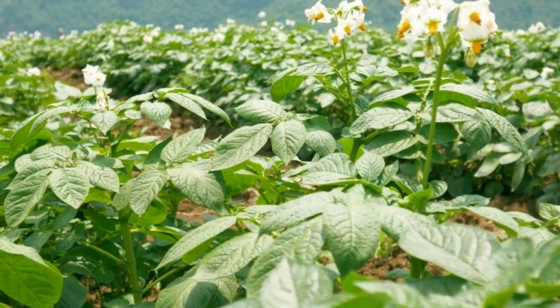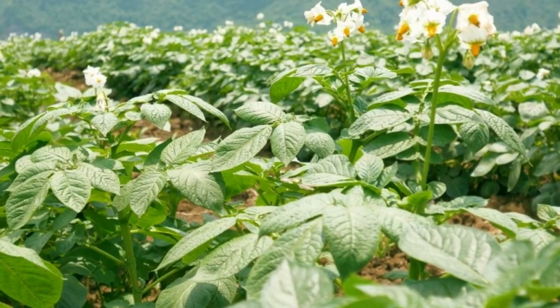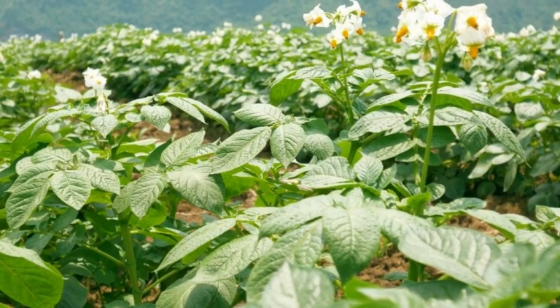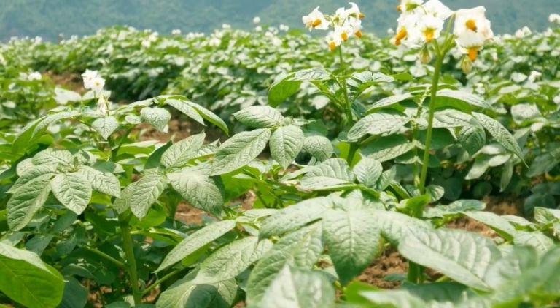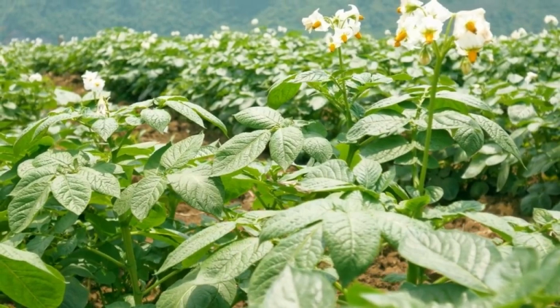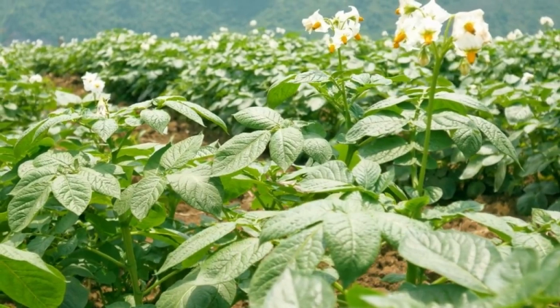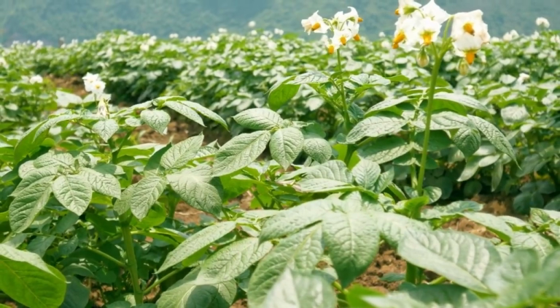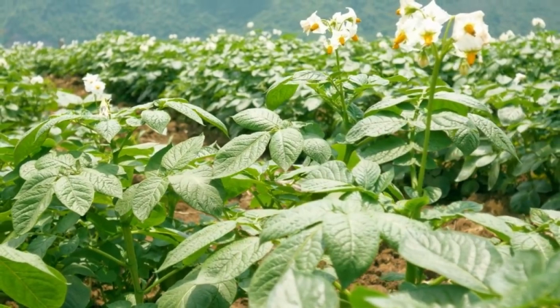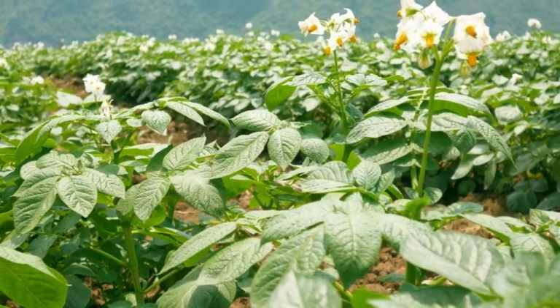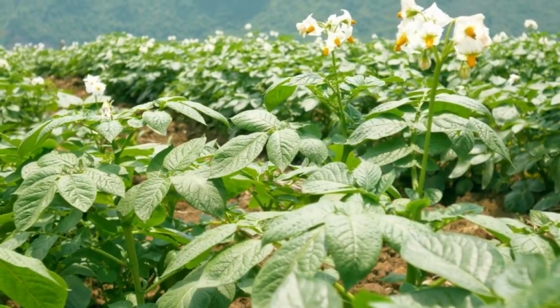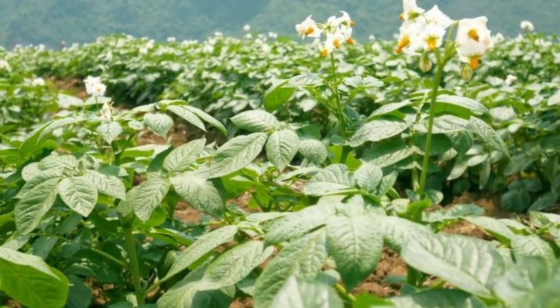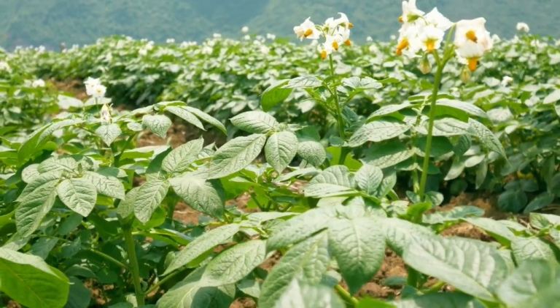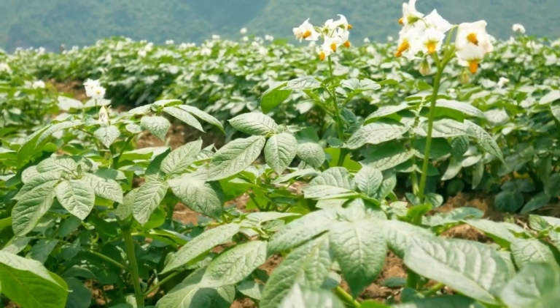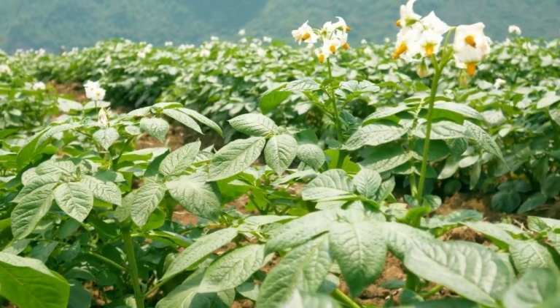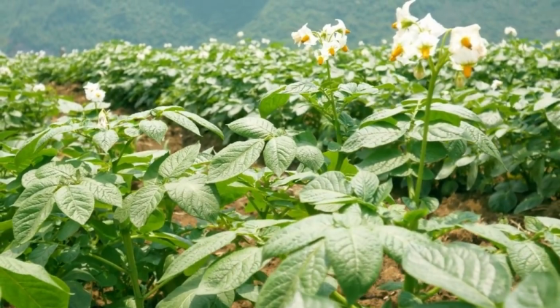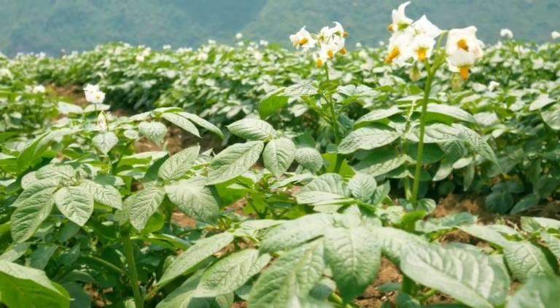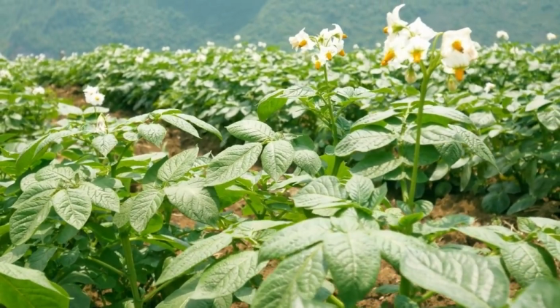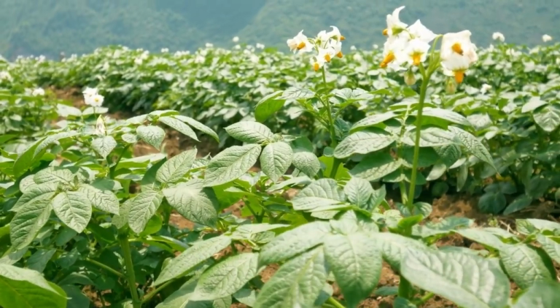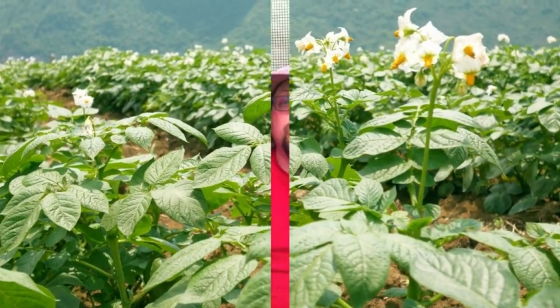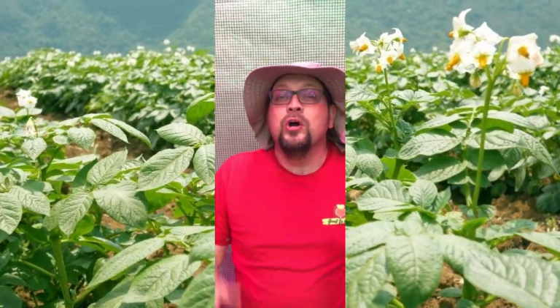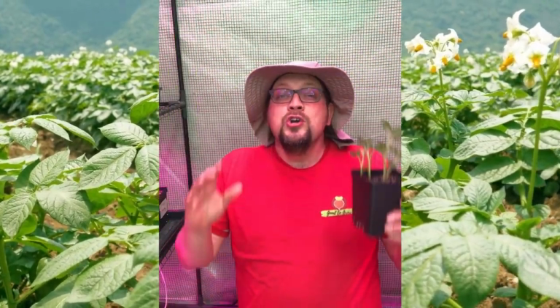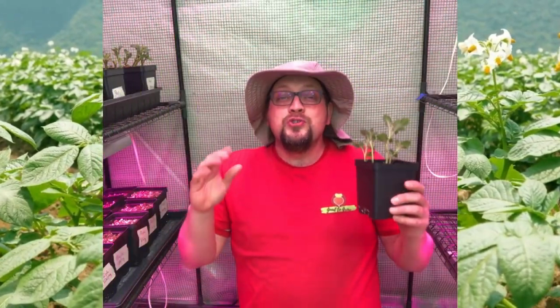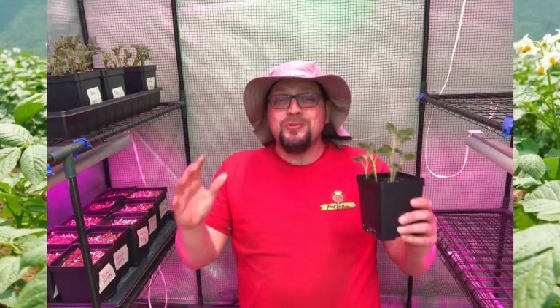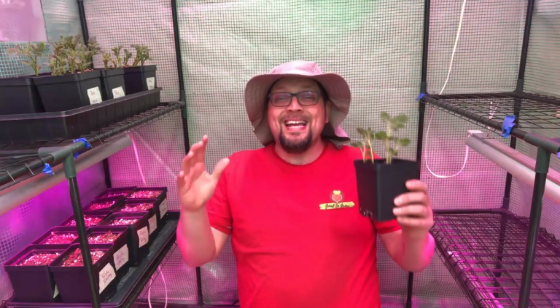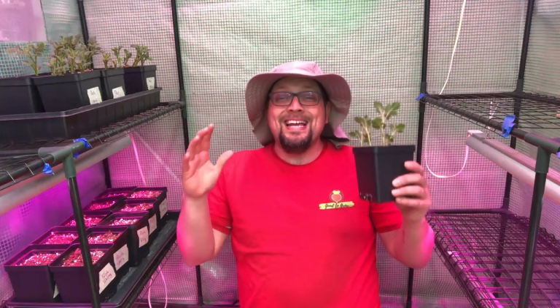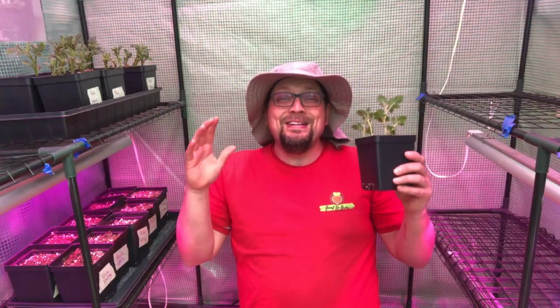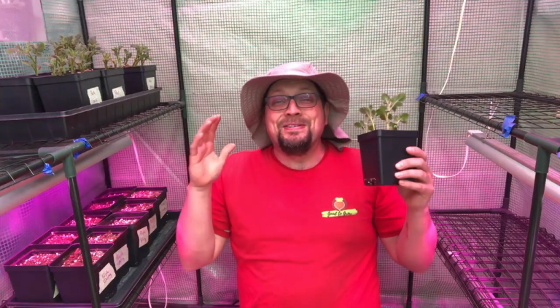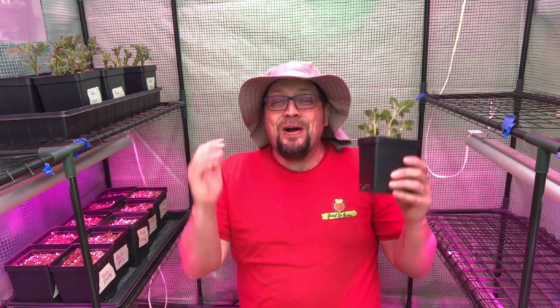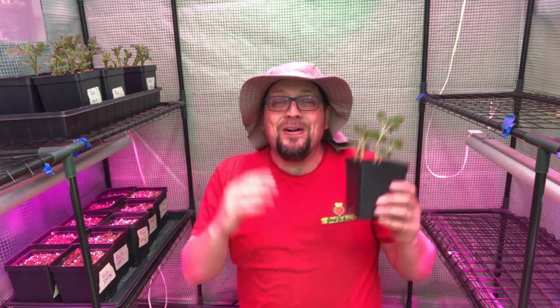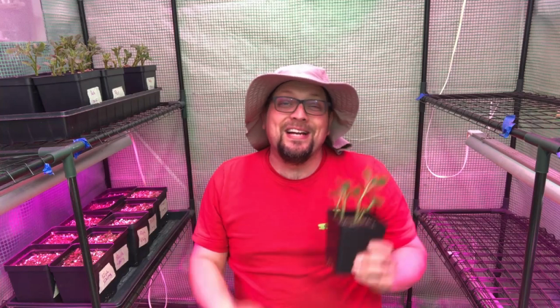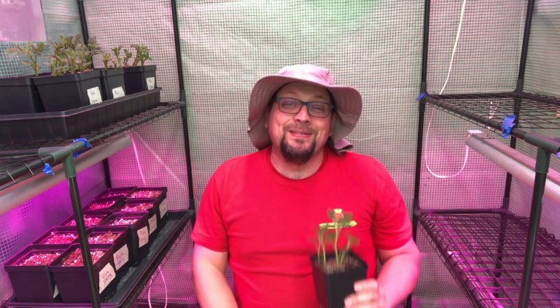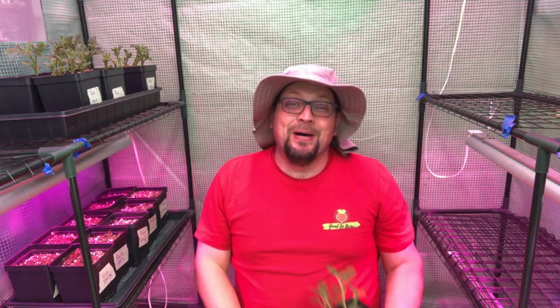We want to do some crowd research for this potato growing question. Guten Gardening, everybody!